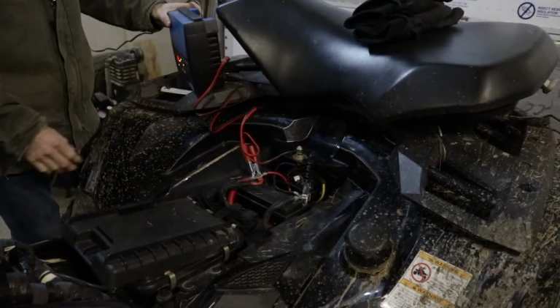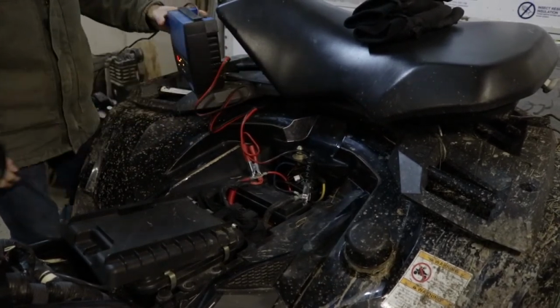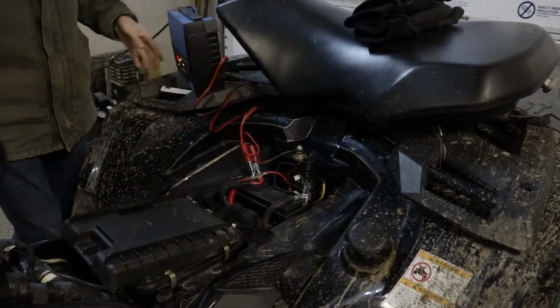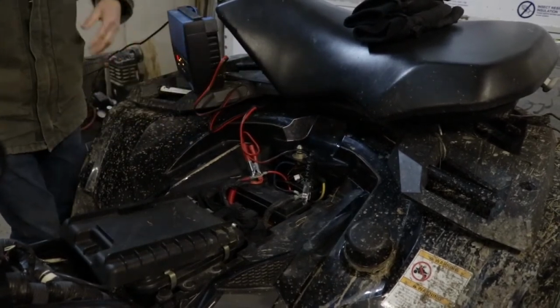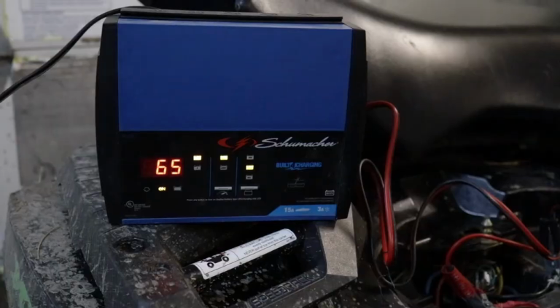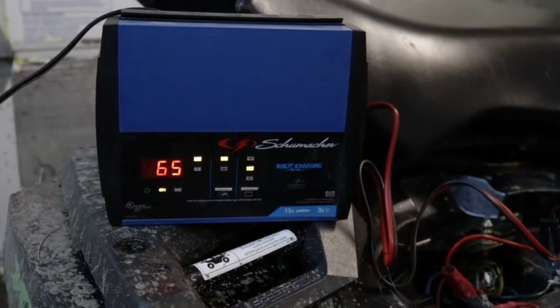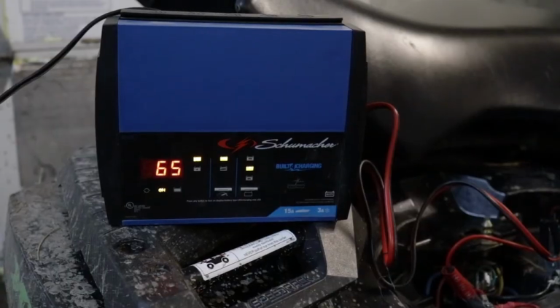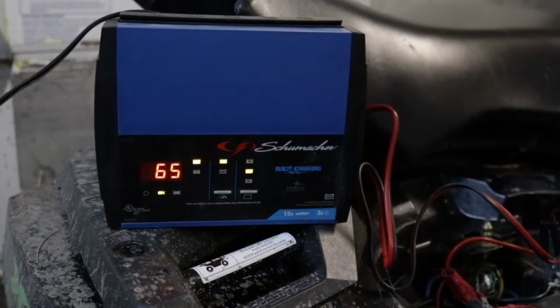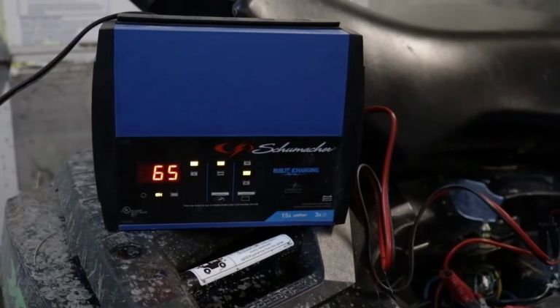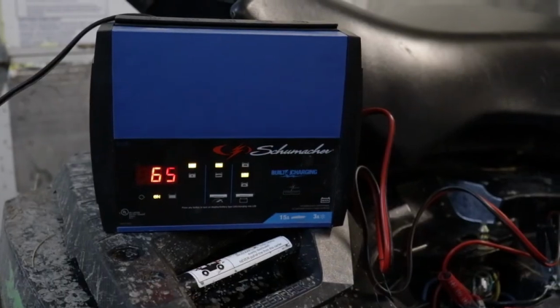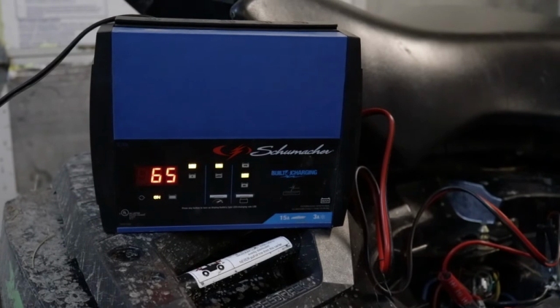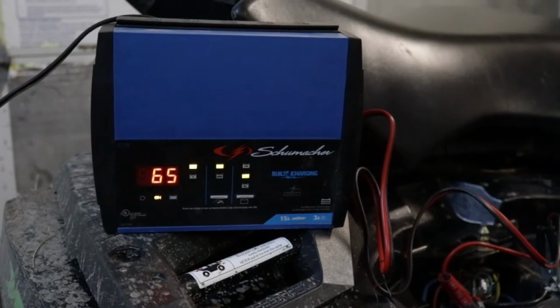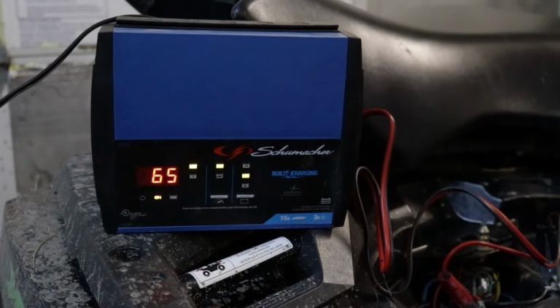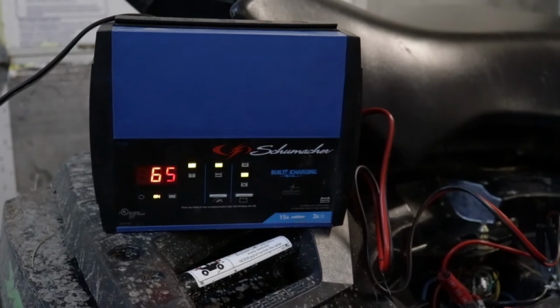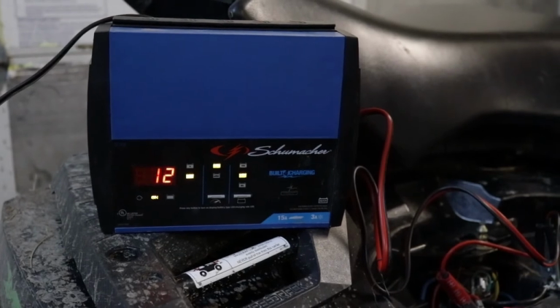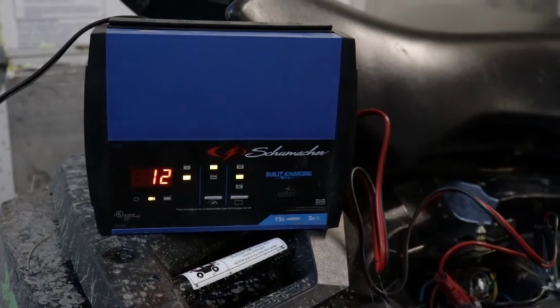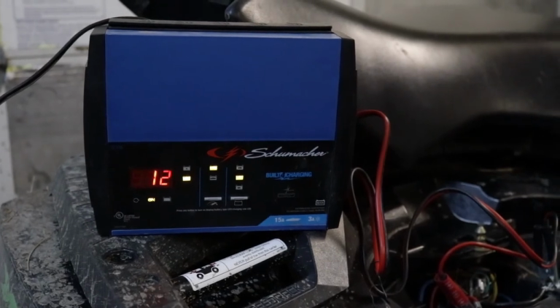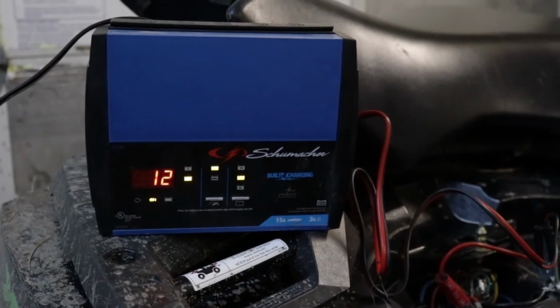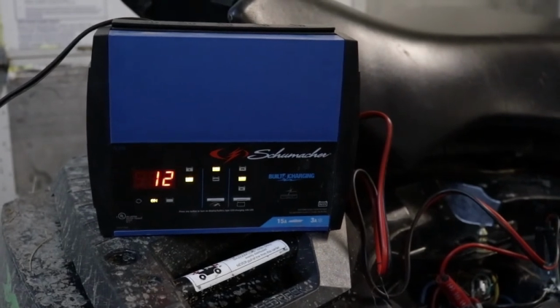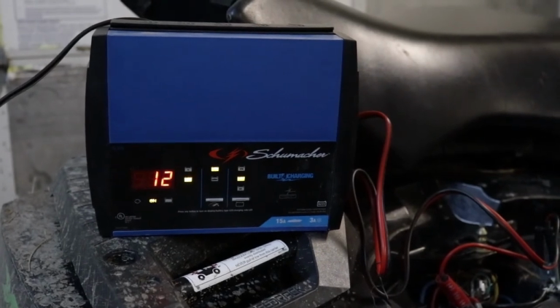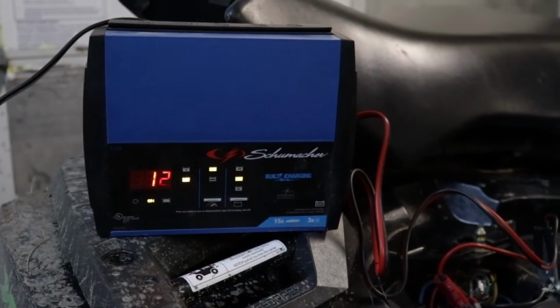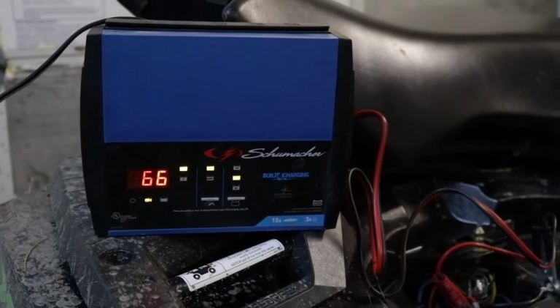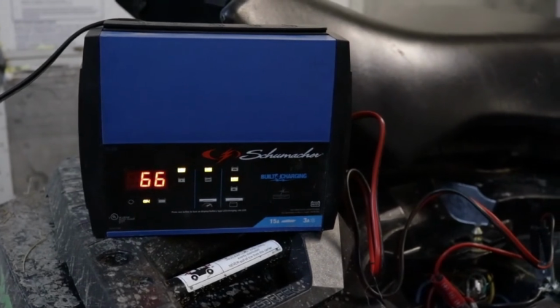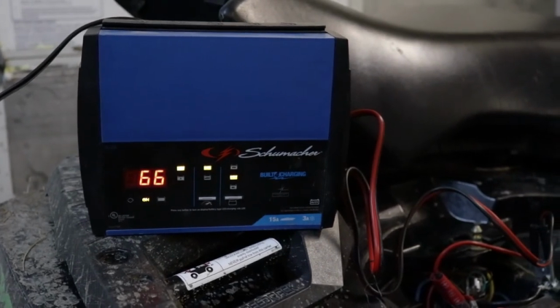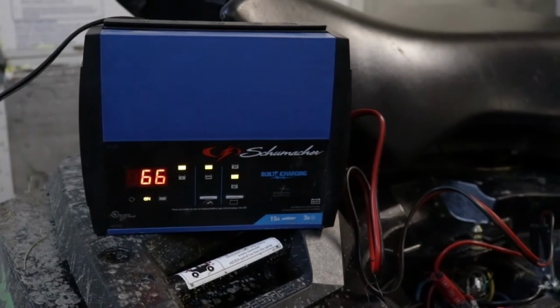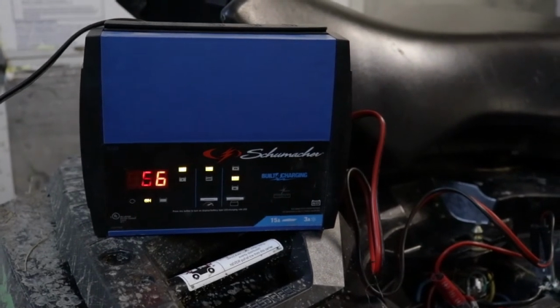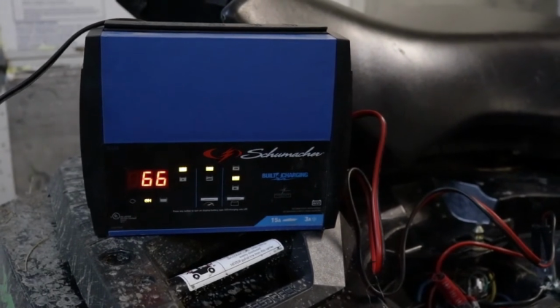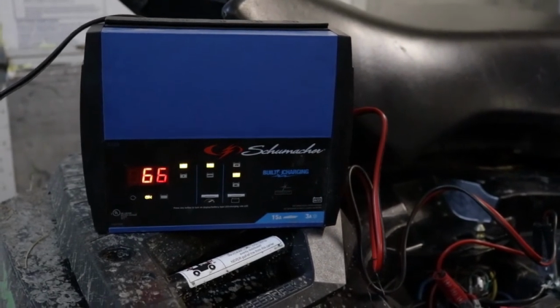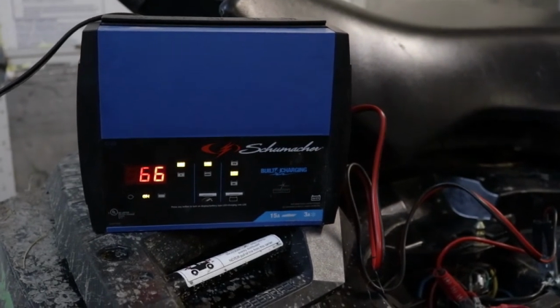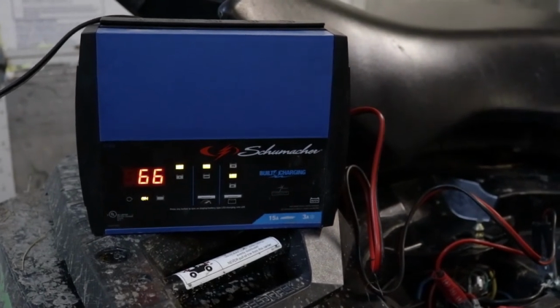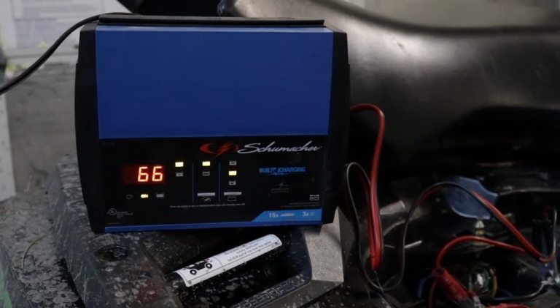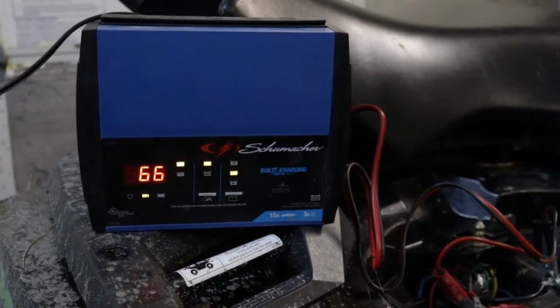You can see here on our charger, it shows the percentage. Currently a 12 volt battery at 66%.